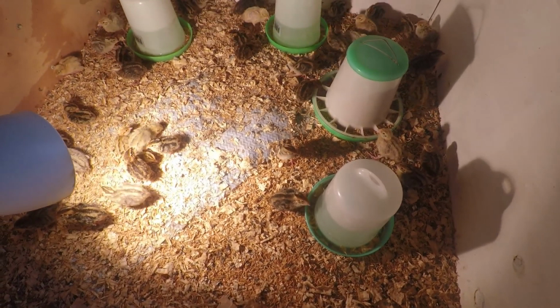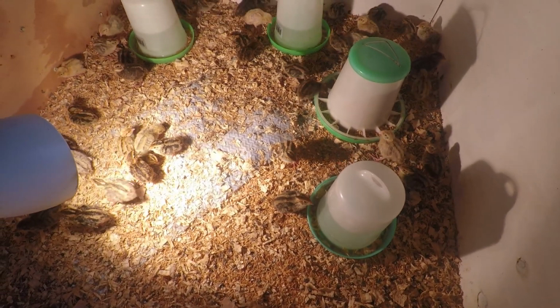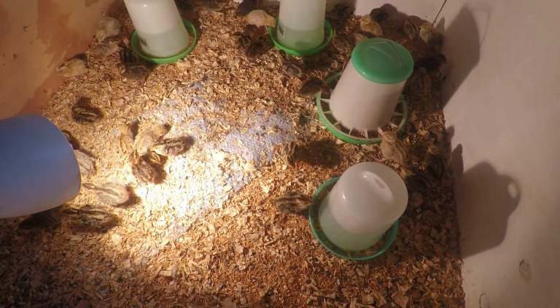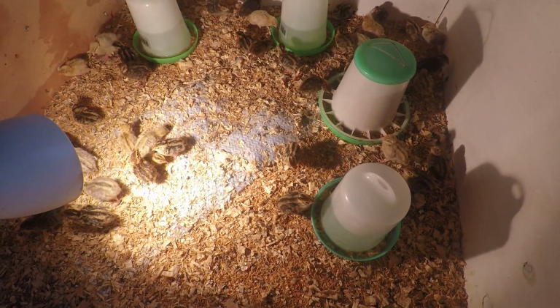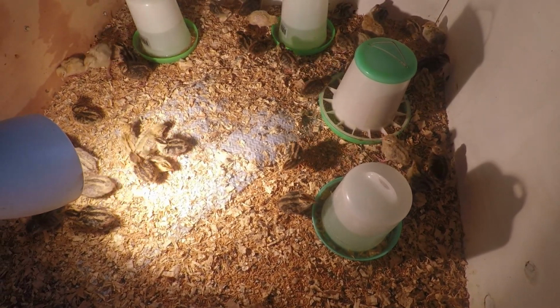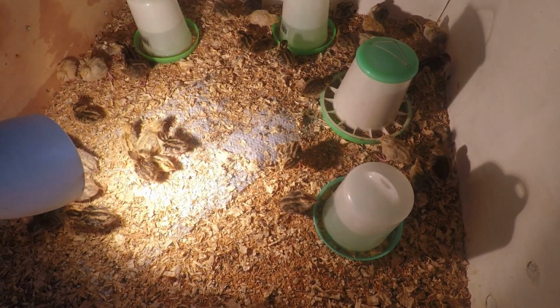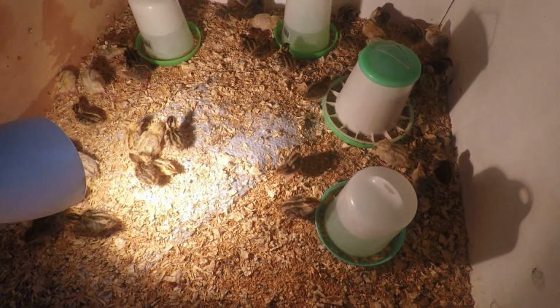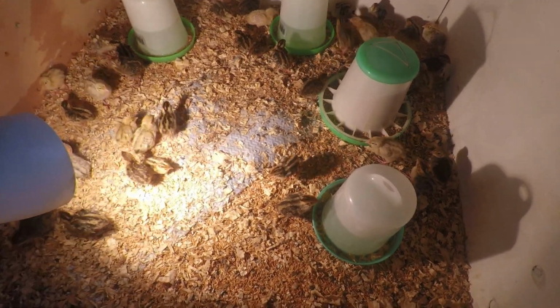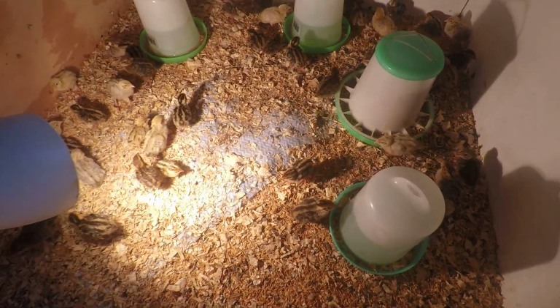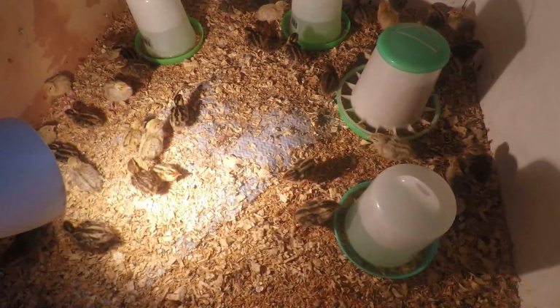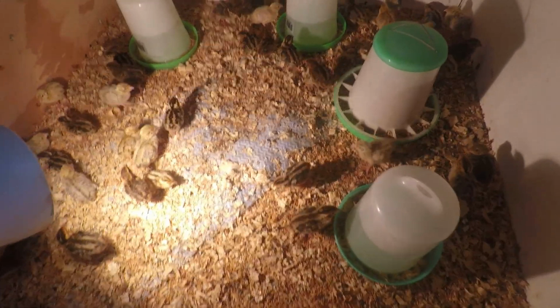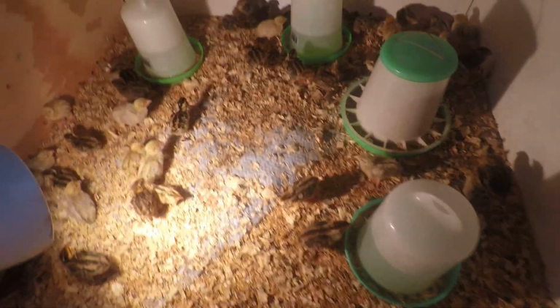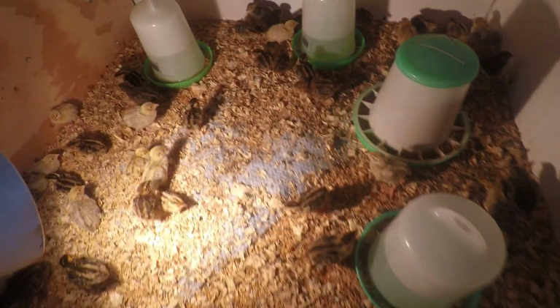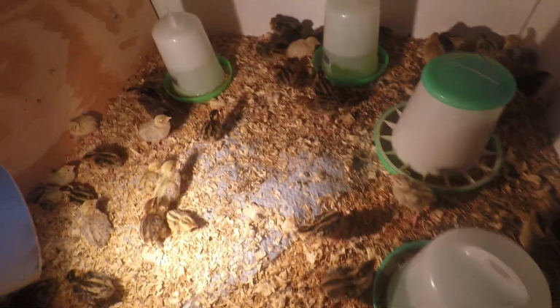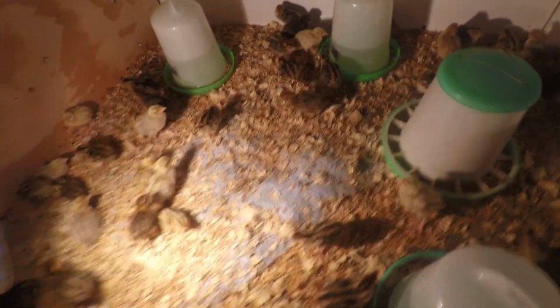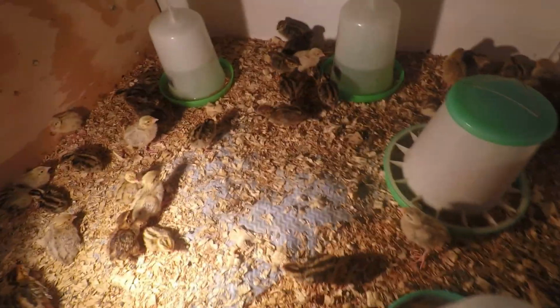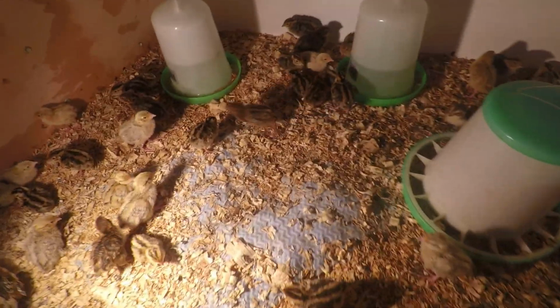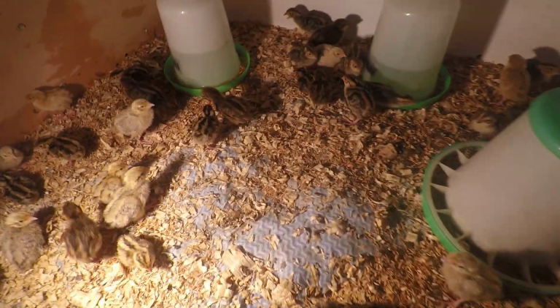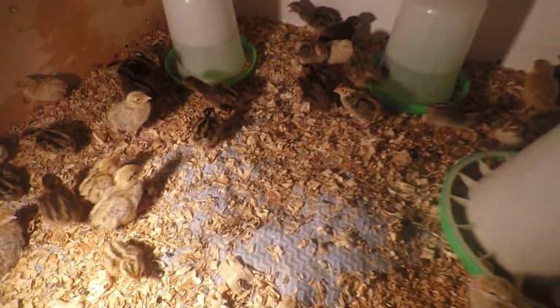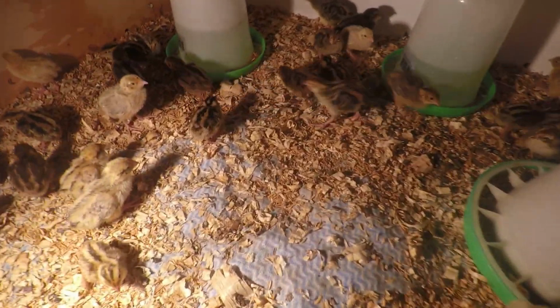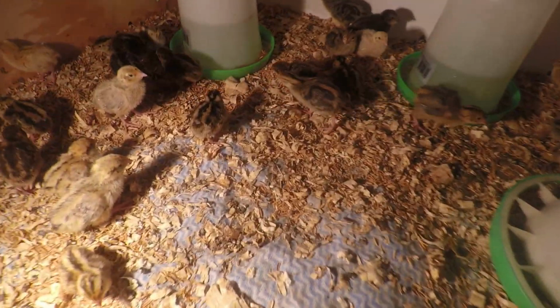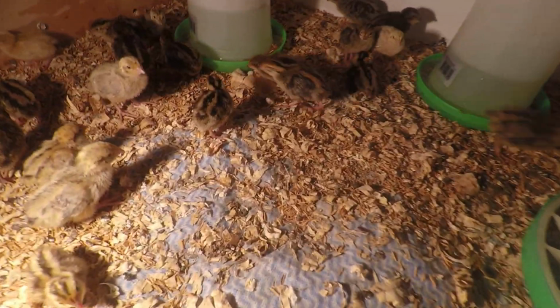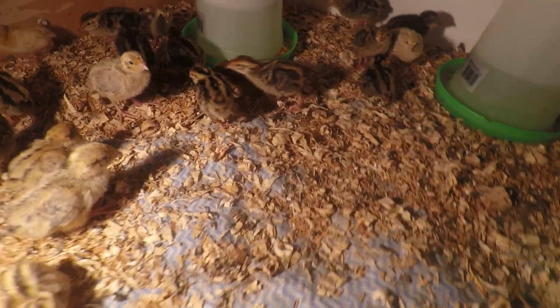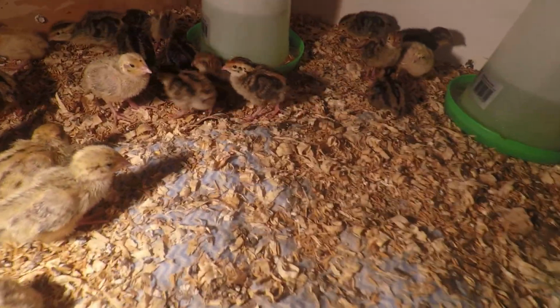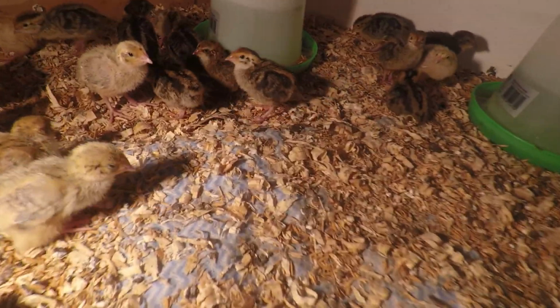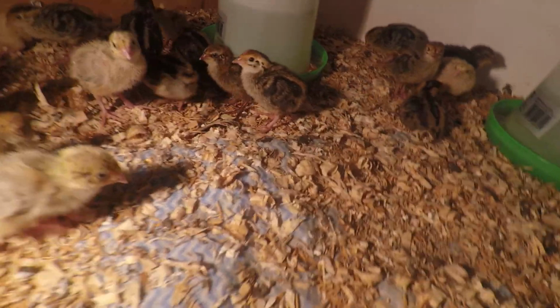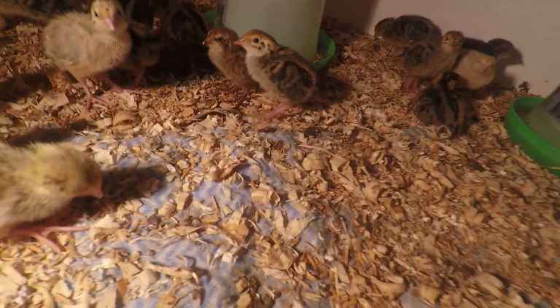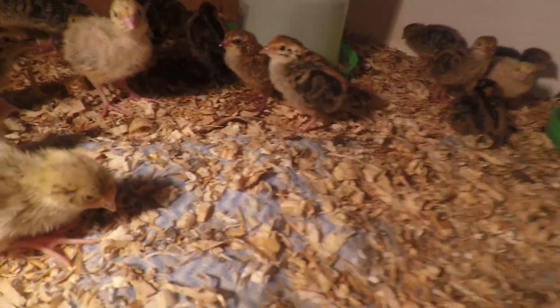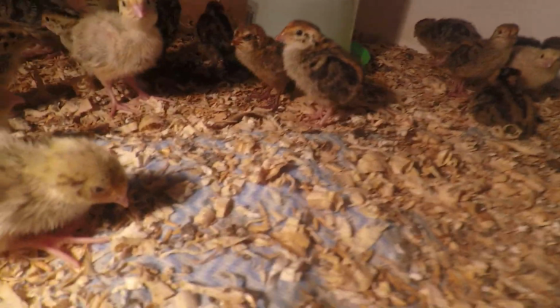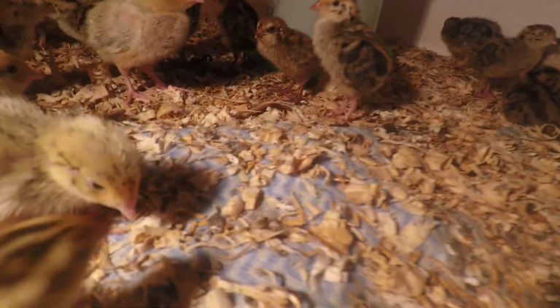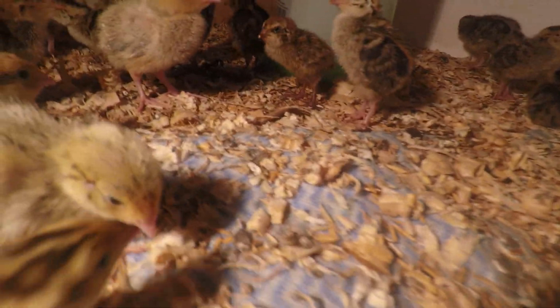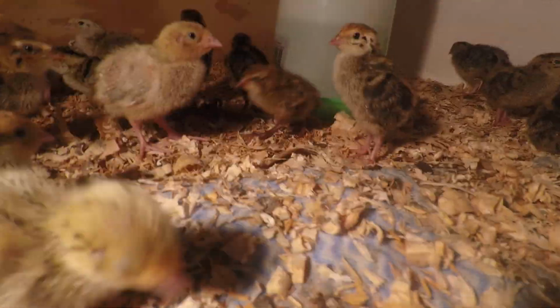Day 5 now, coming along, getting big very fast.